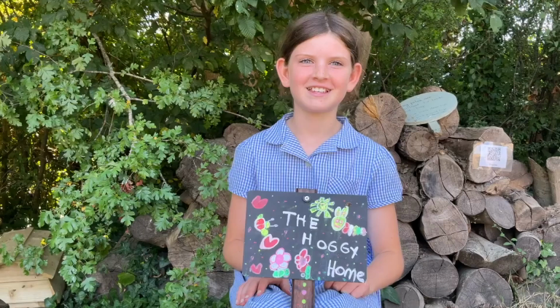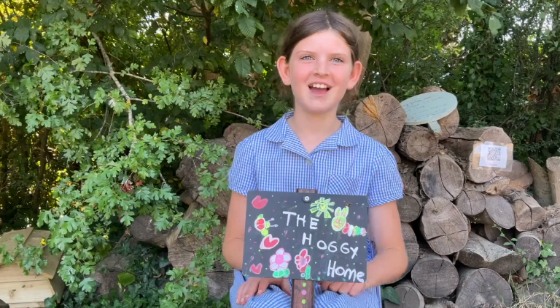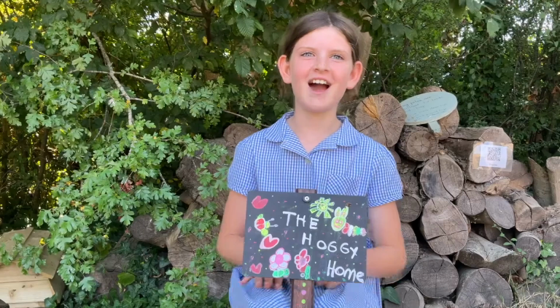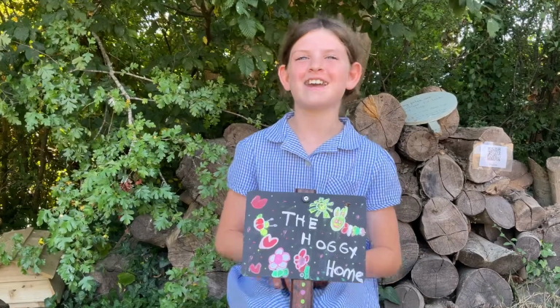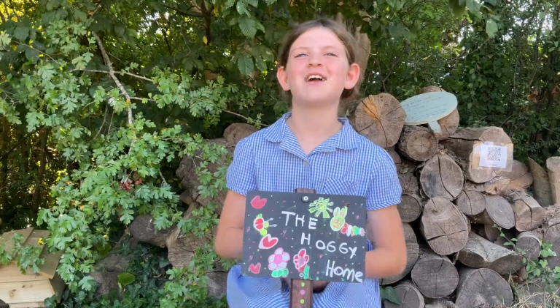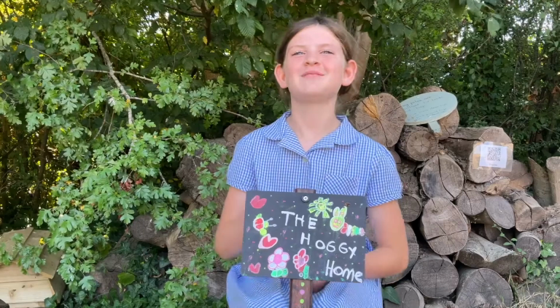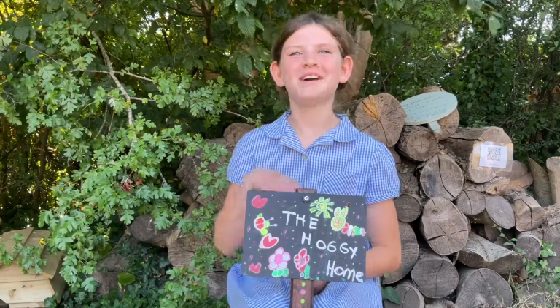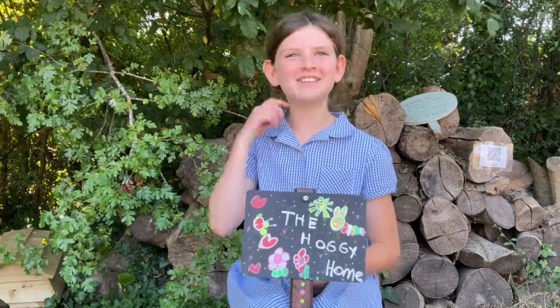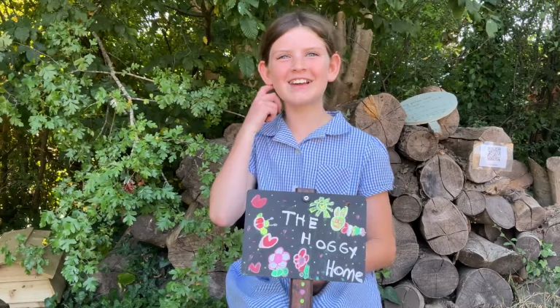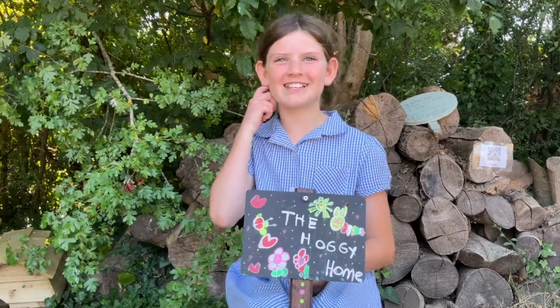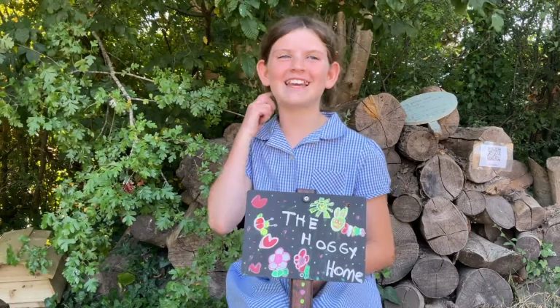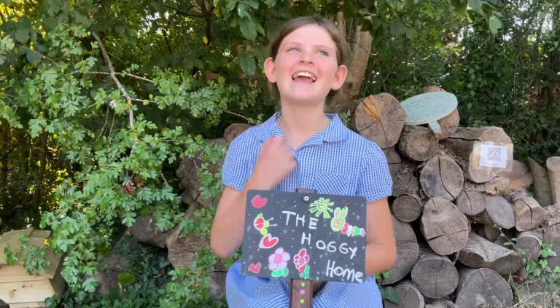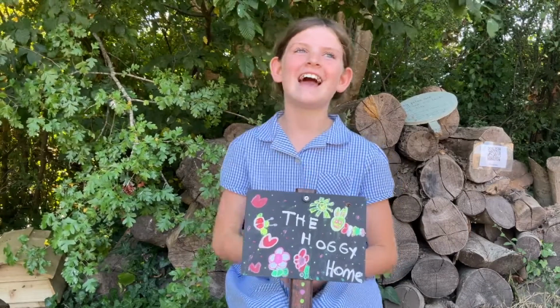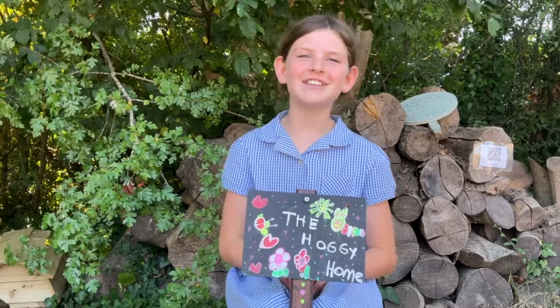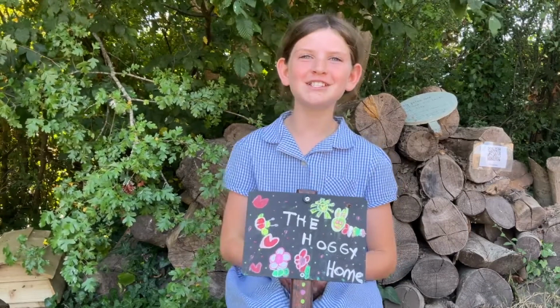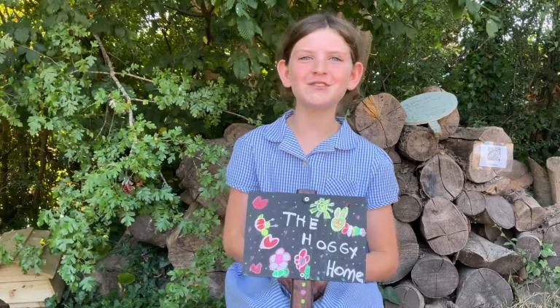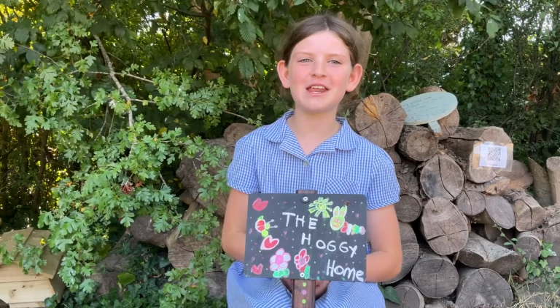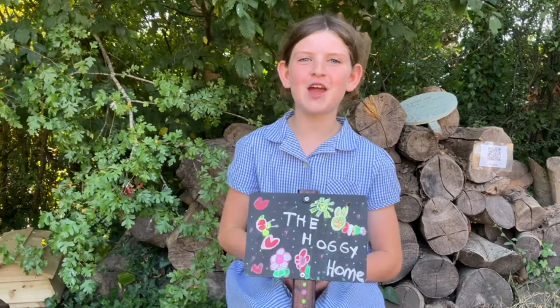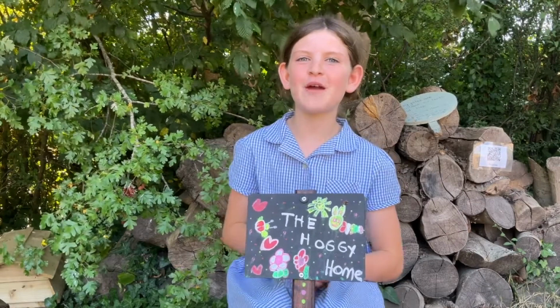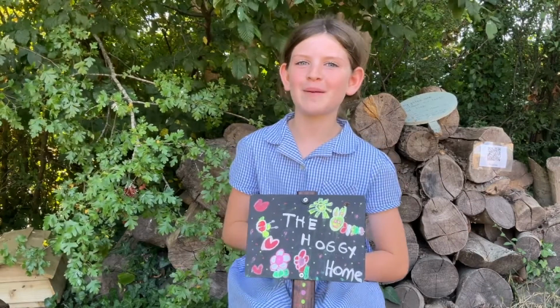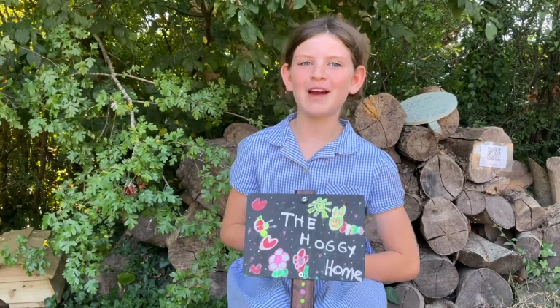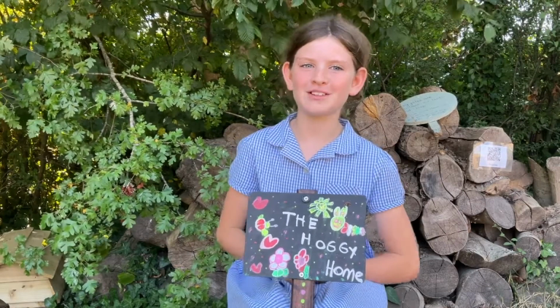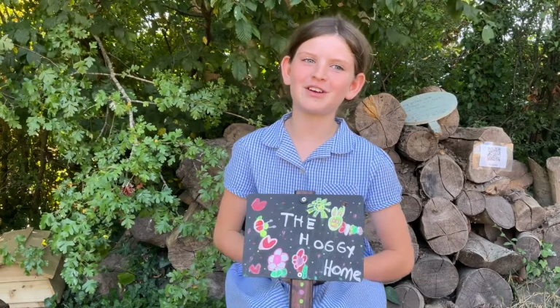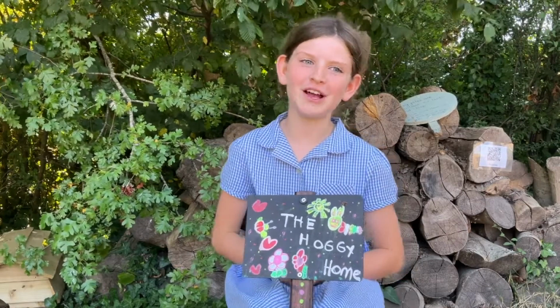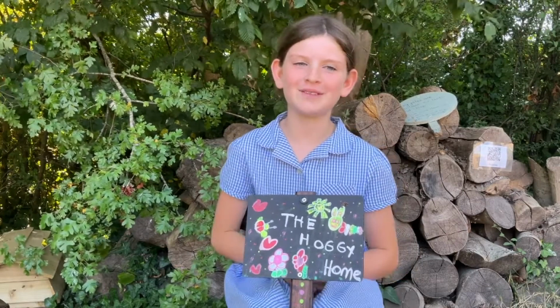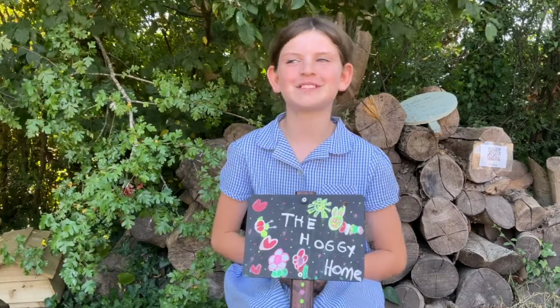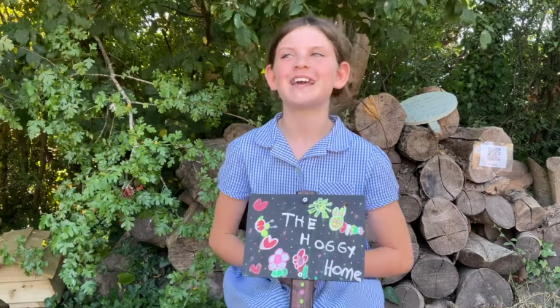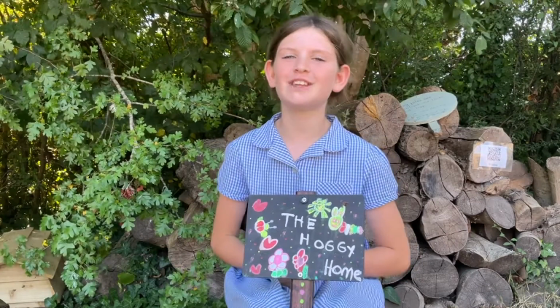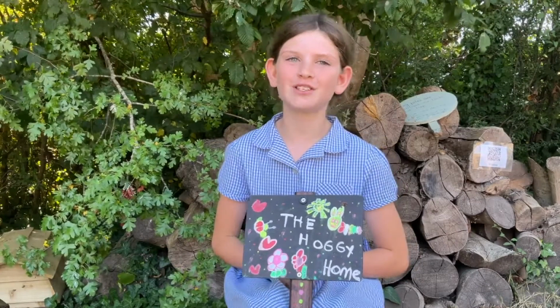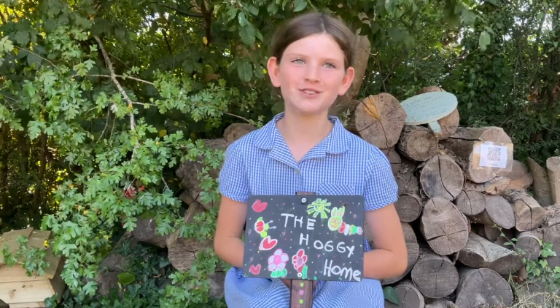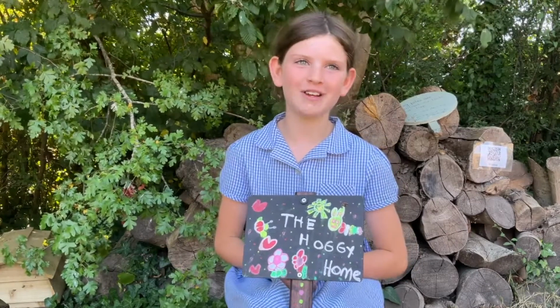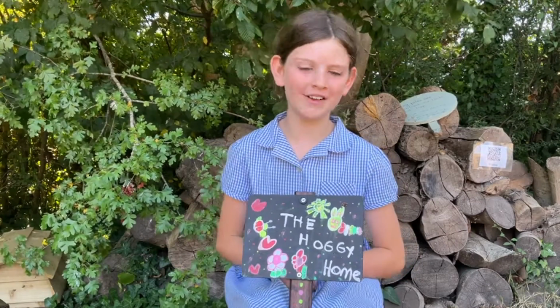Hi, my name's Elsie, and this is a video about hedgehog homes in our school grounds.